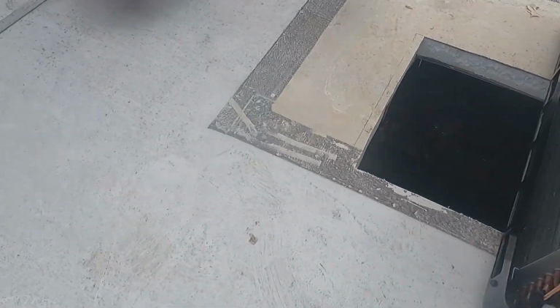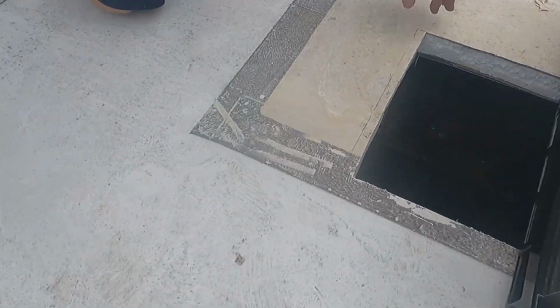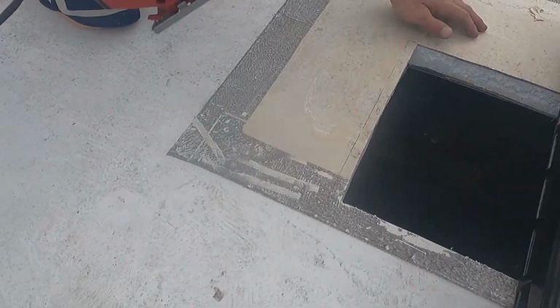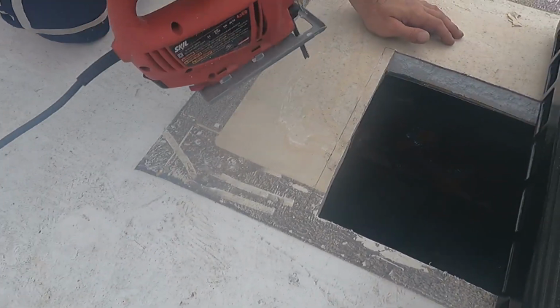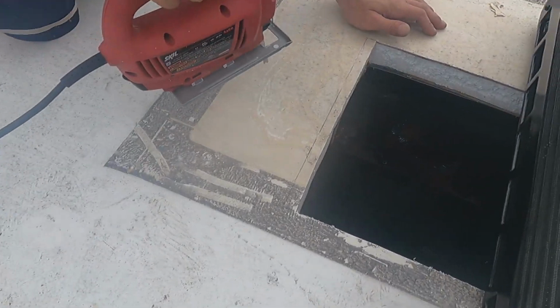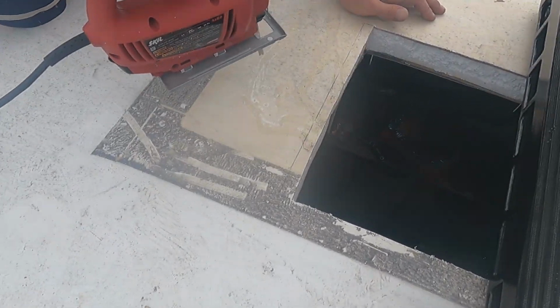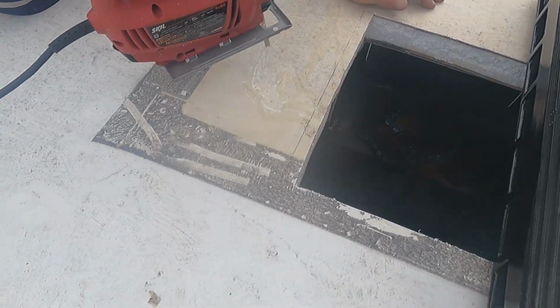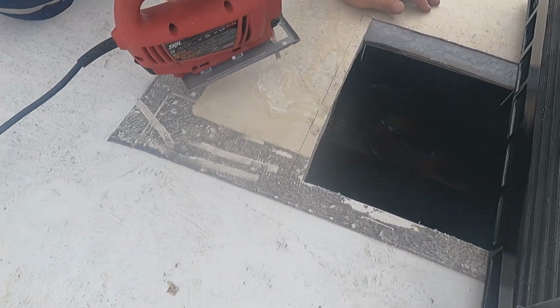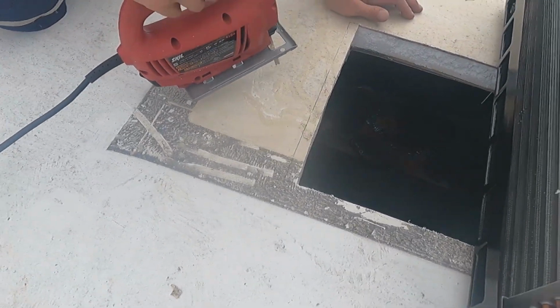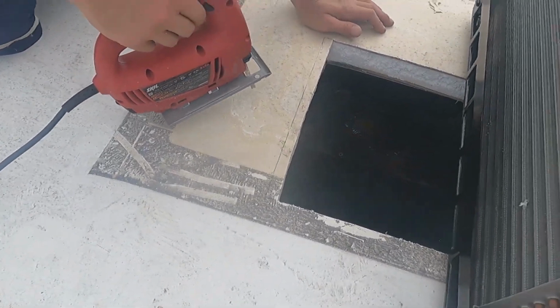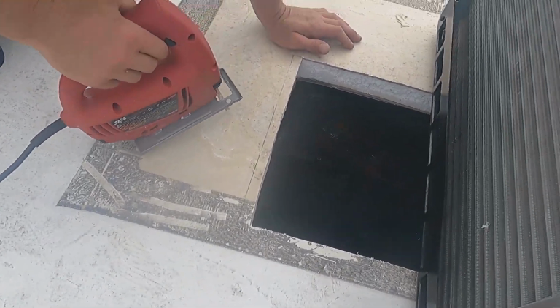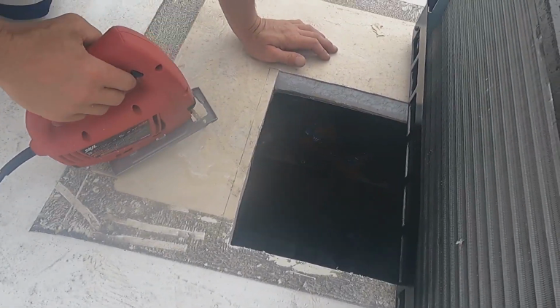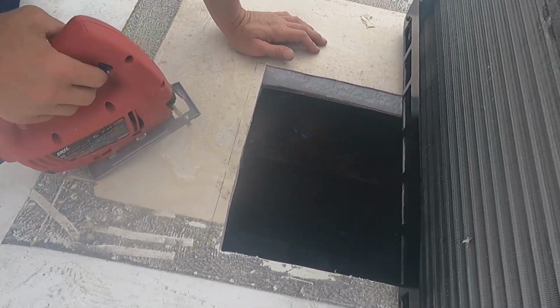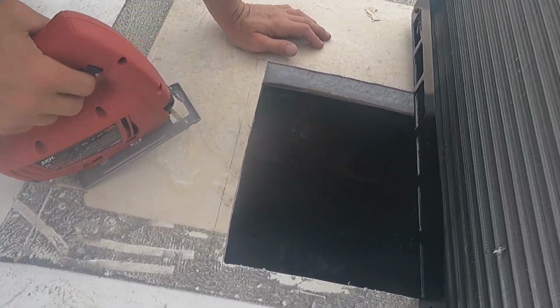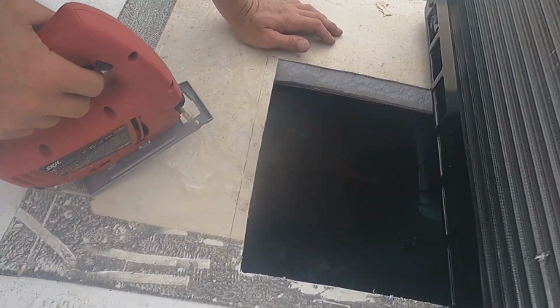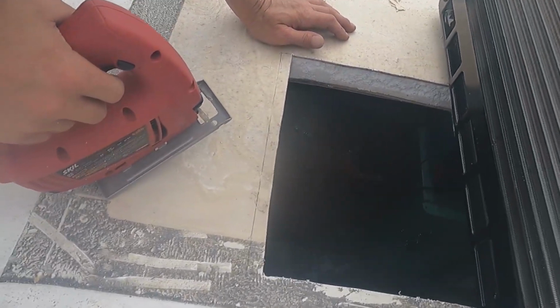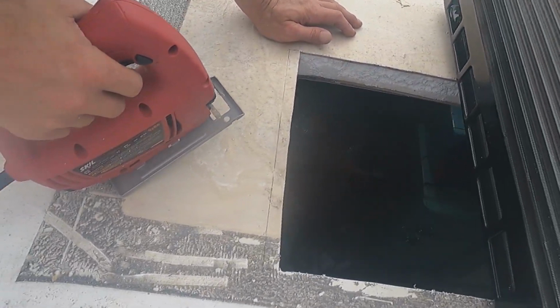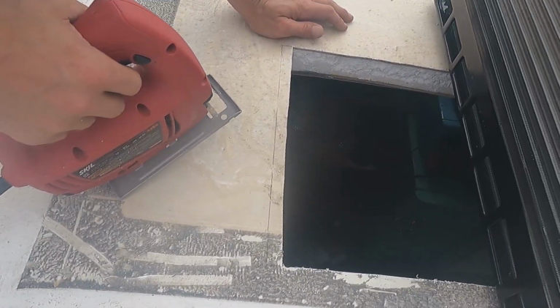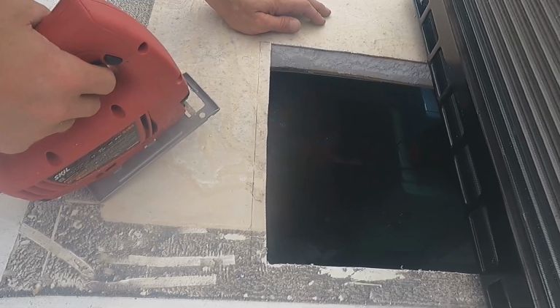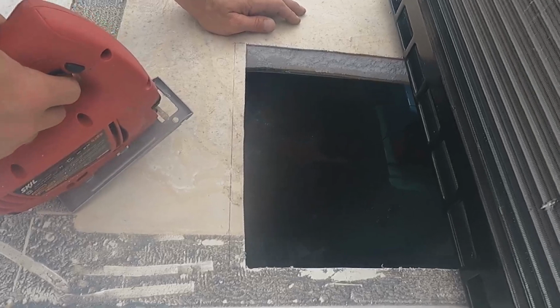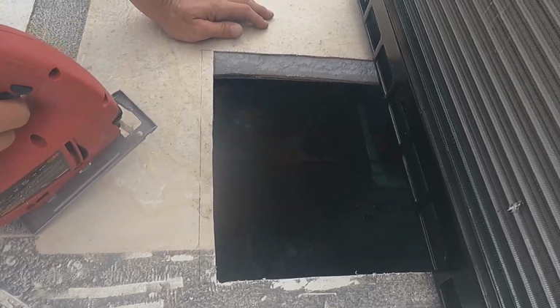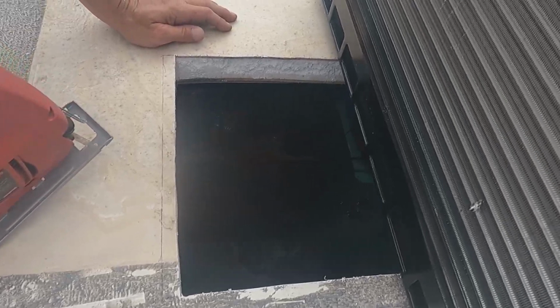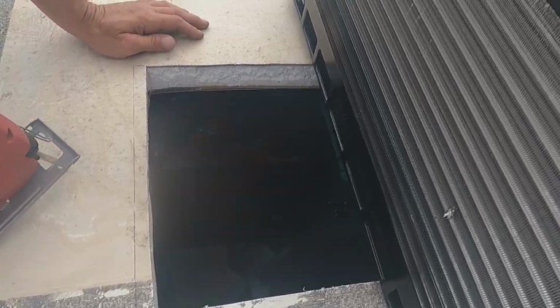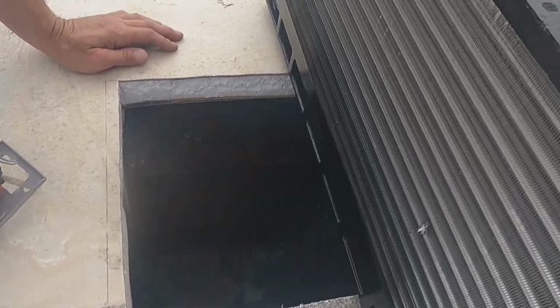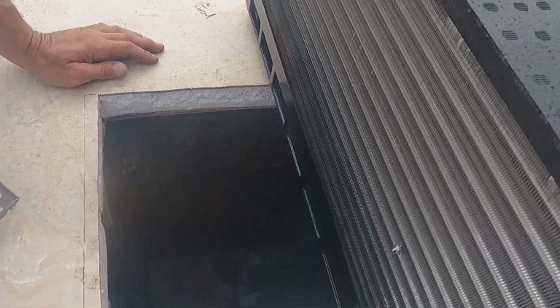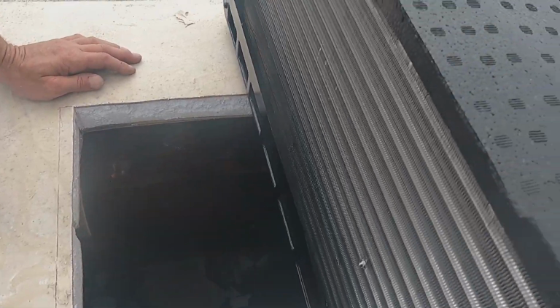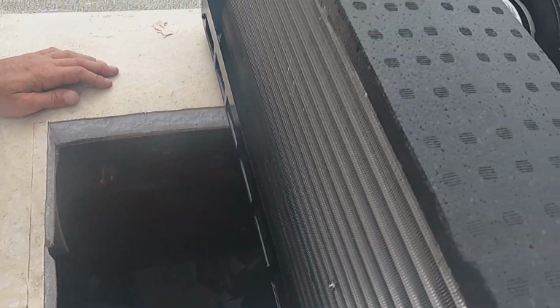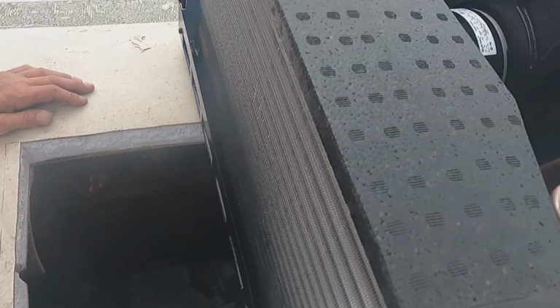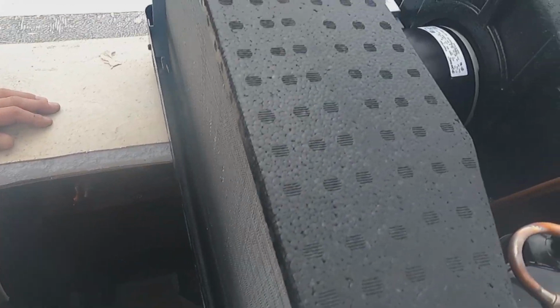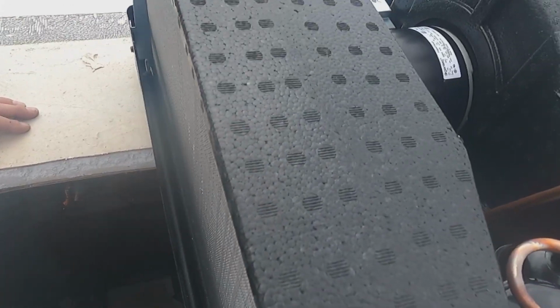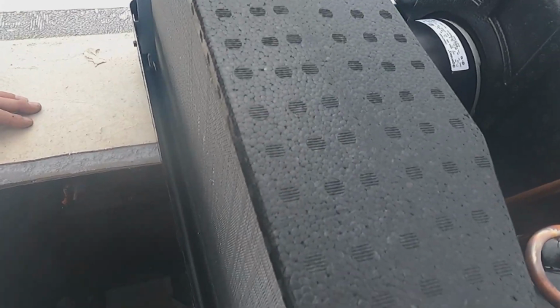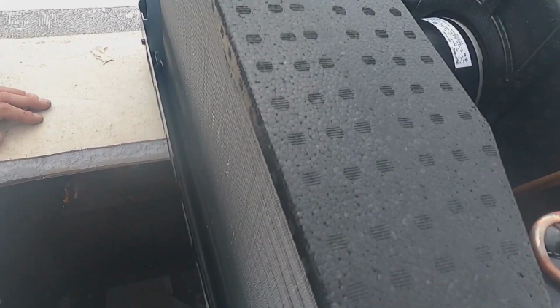Our hole was a little short so we're going to cut it a little wider to fit that vent piece in.